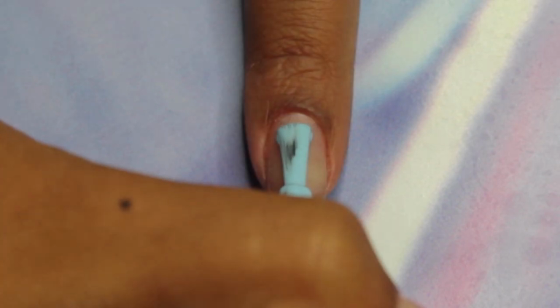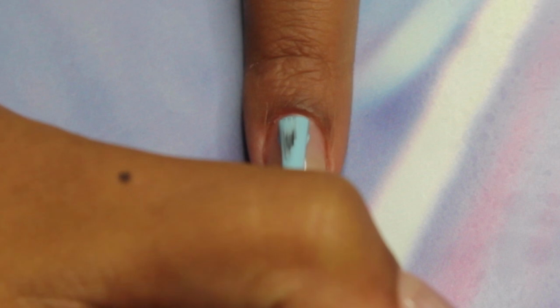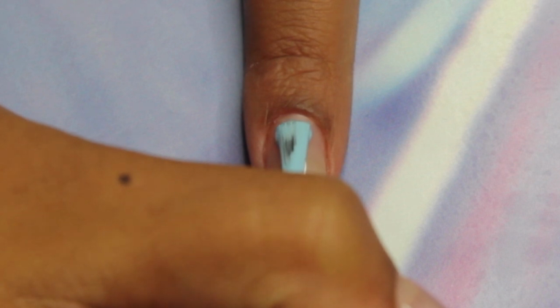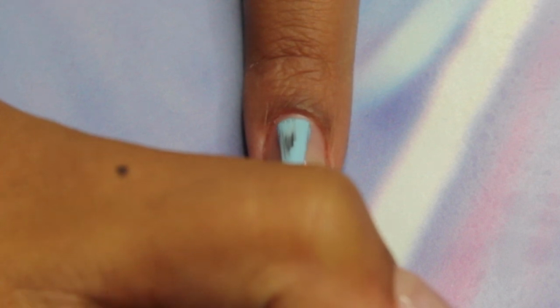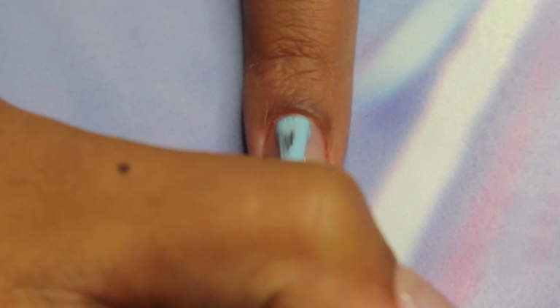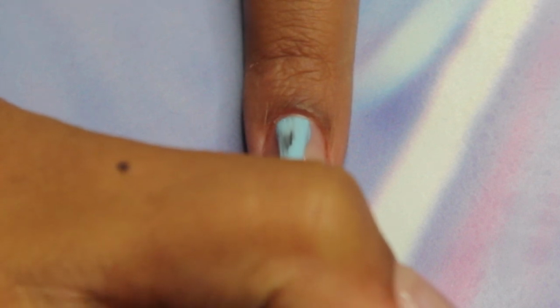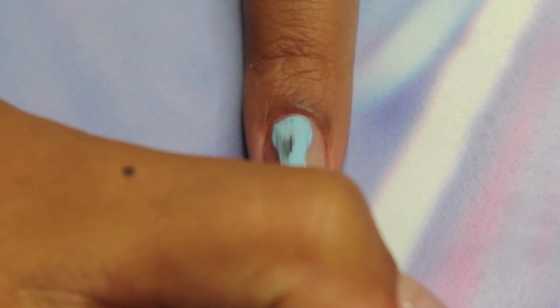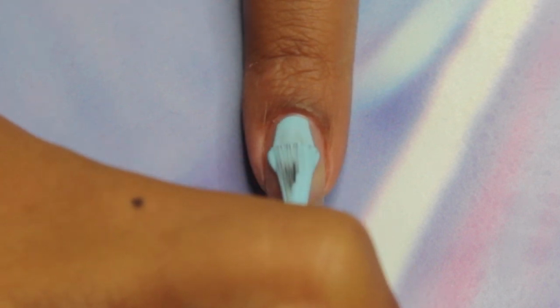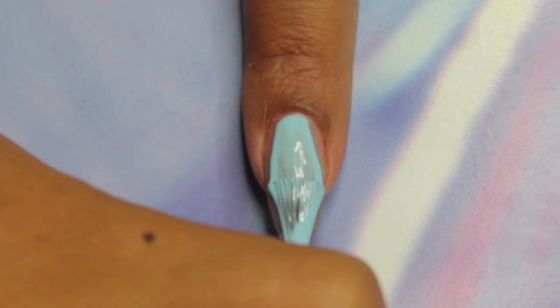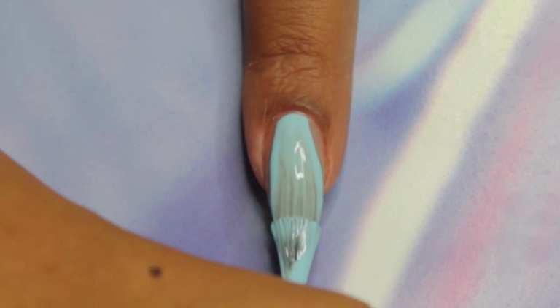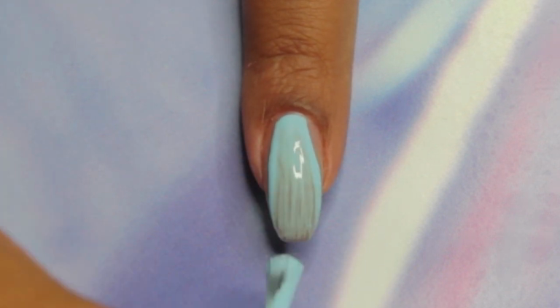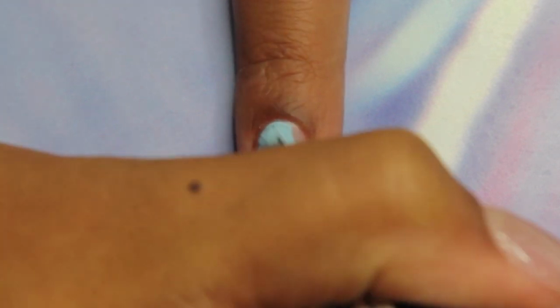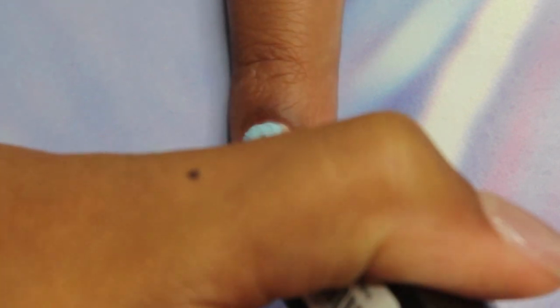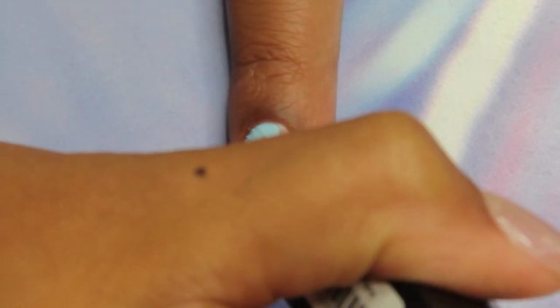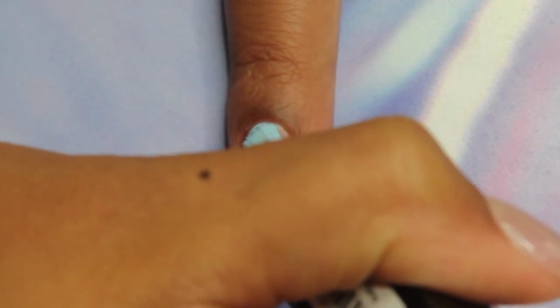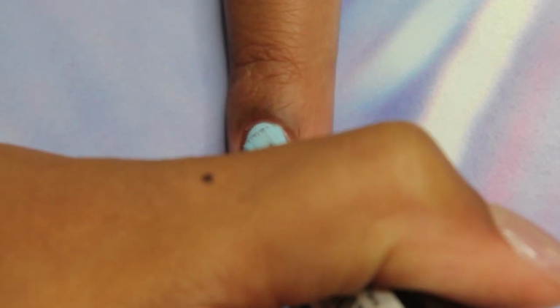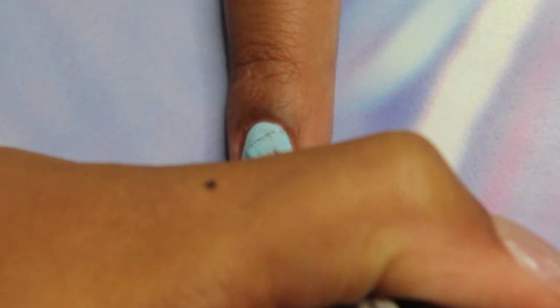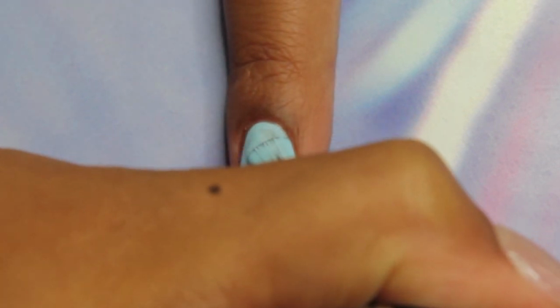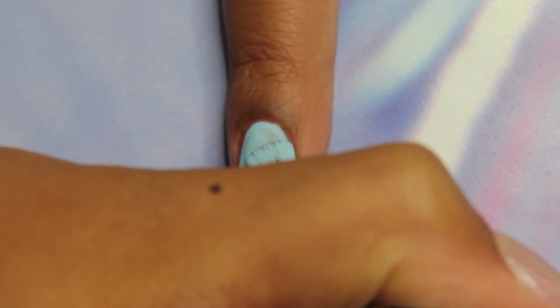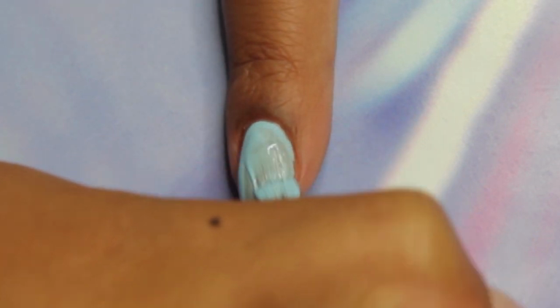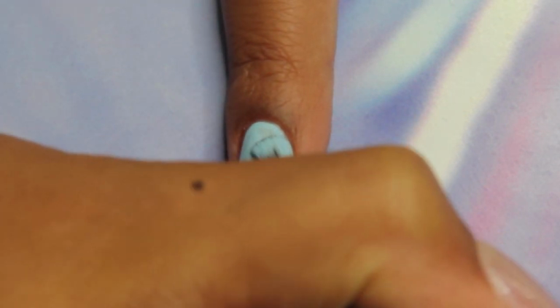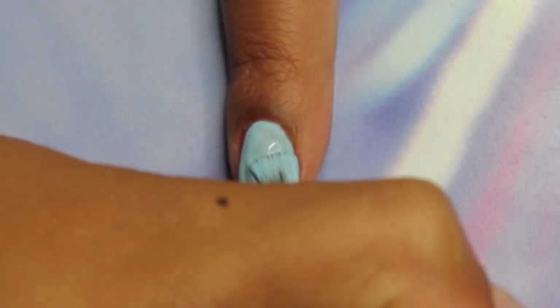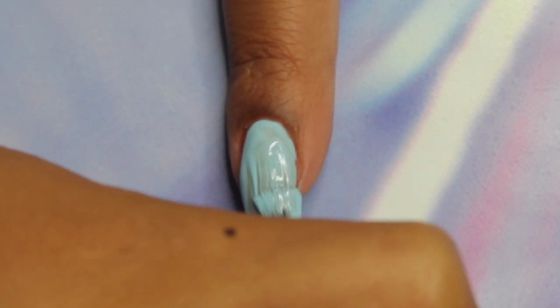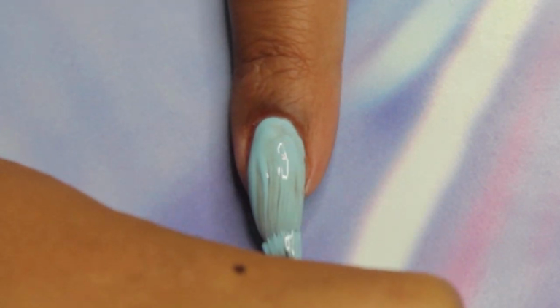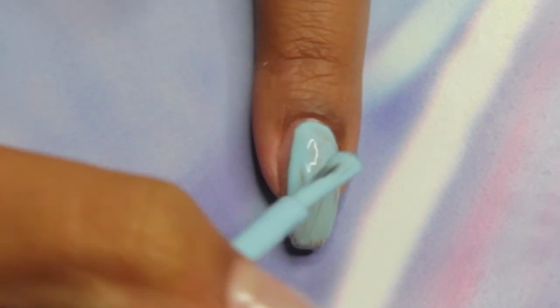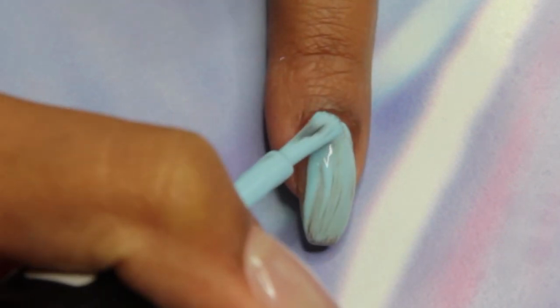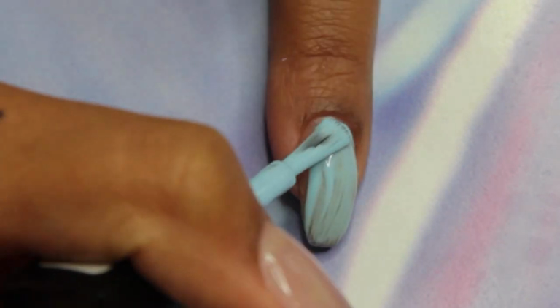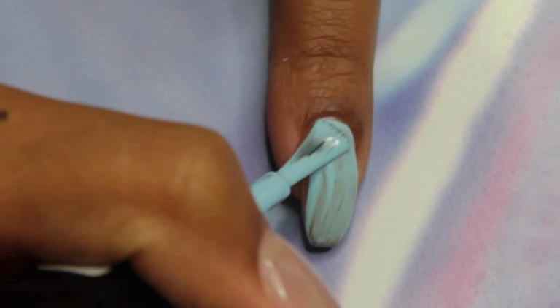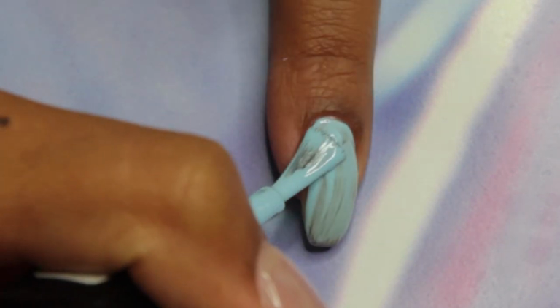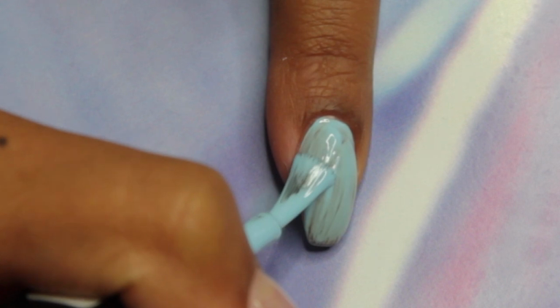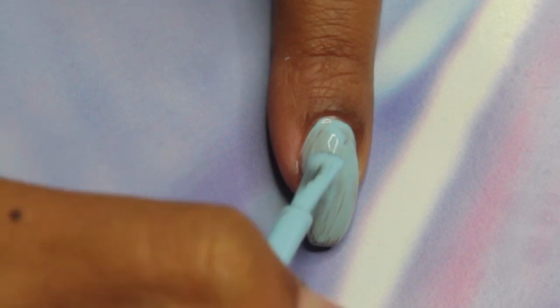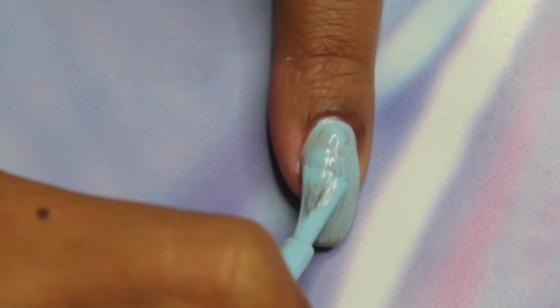I've already applied a base coat to all of my nails and now I'm just applying two thin coats of Private Plane, which is a baby blue polish.